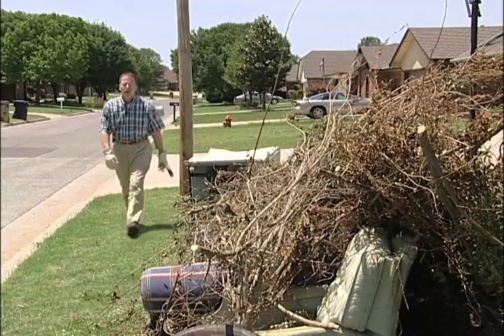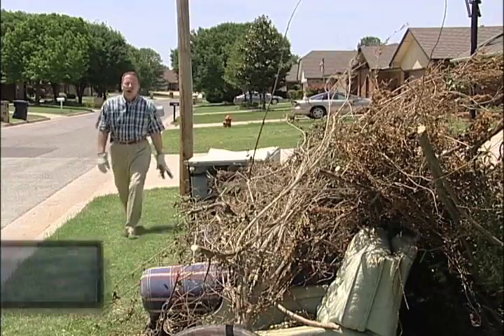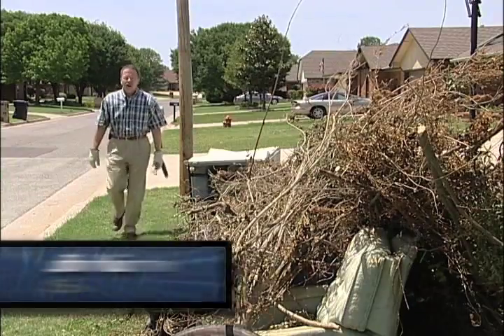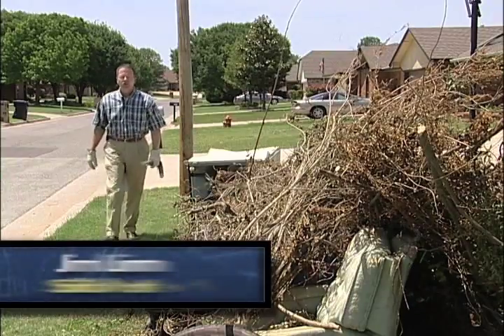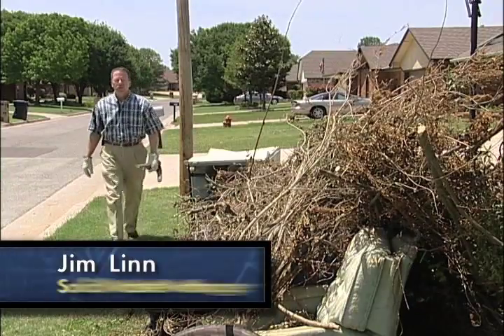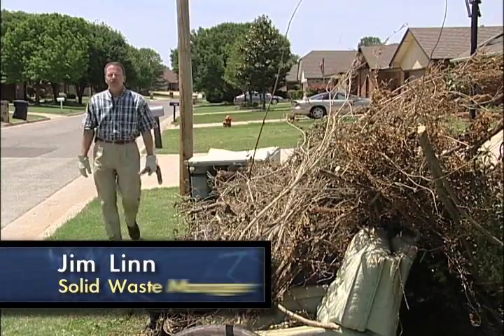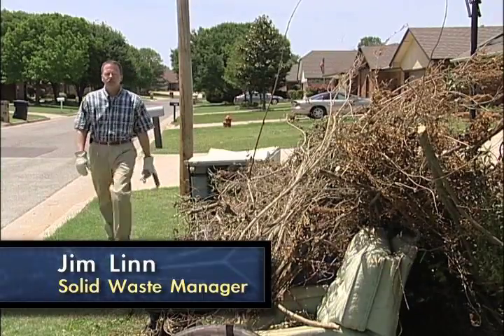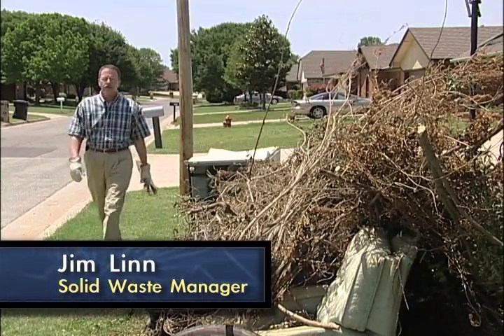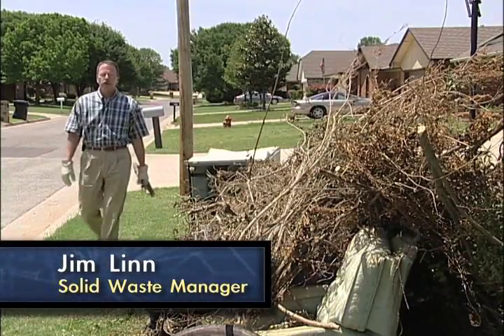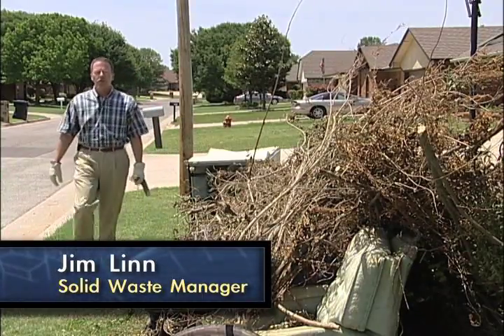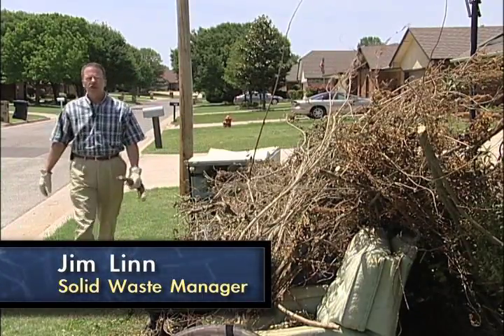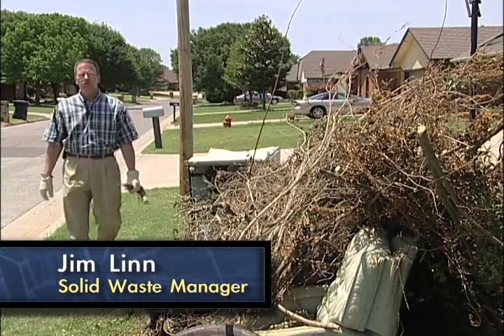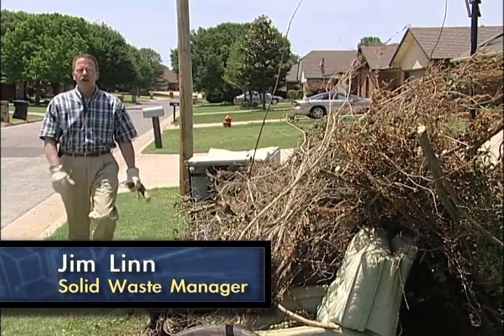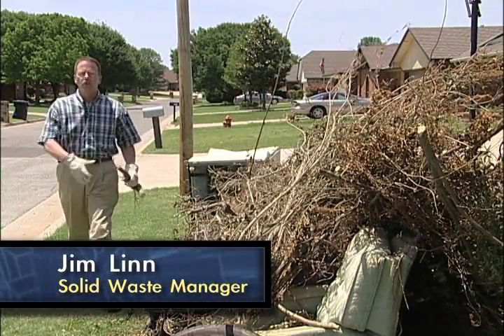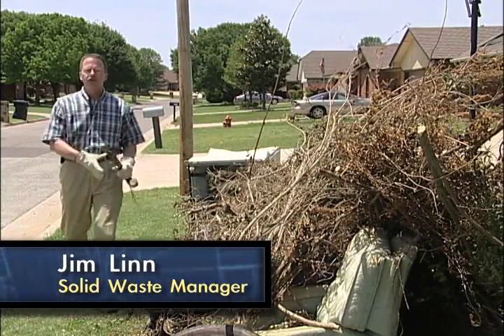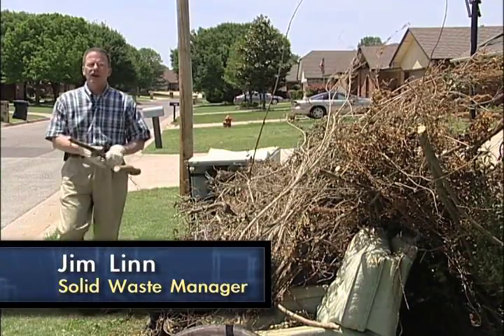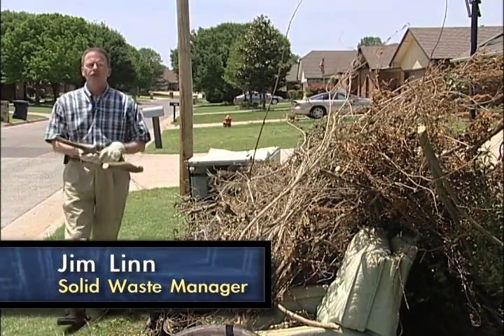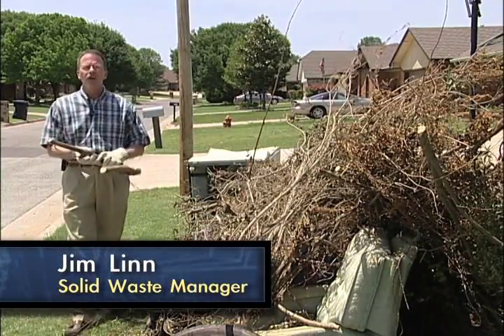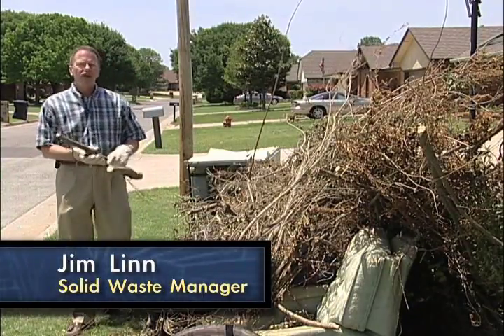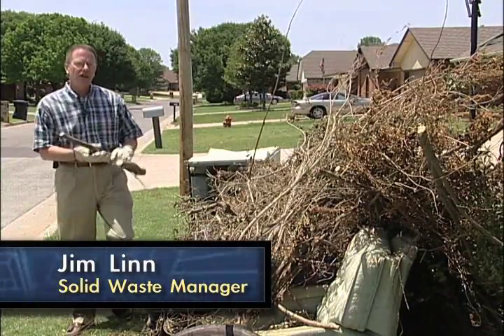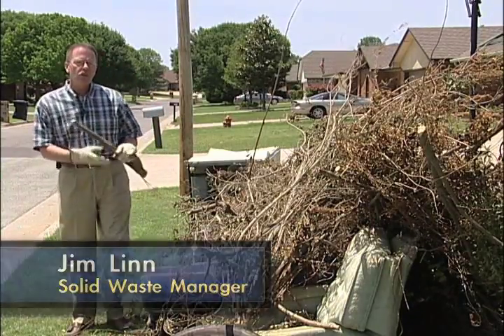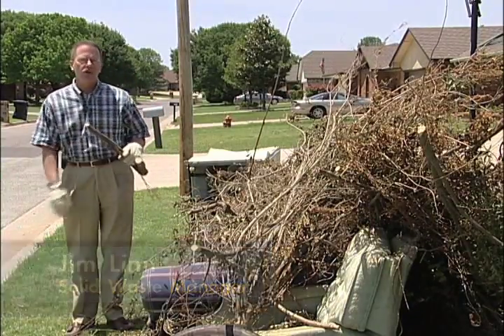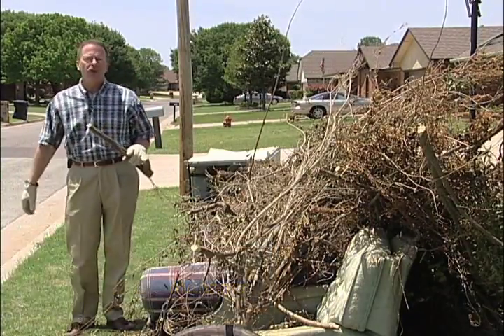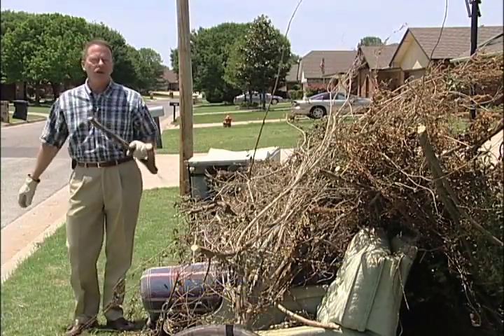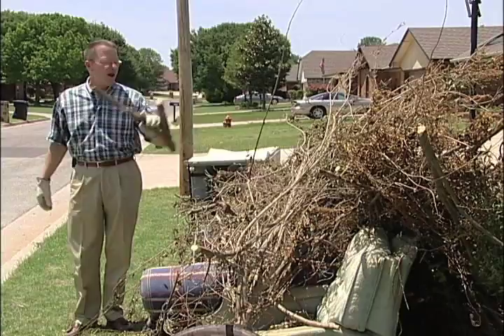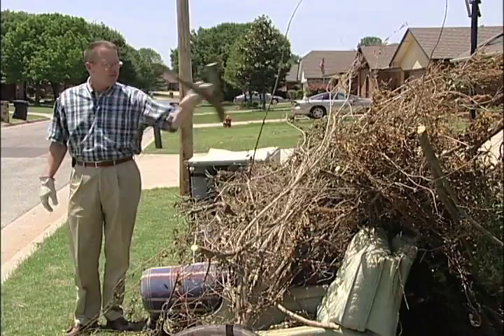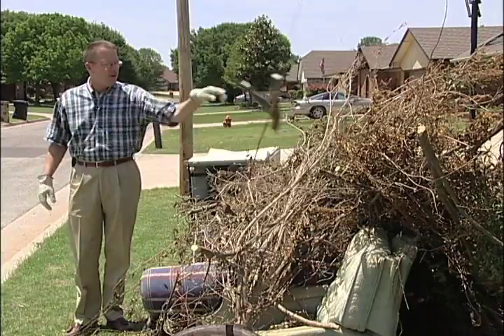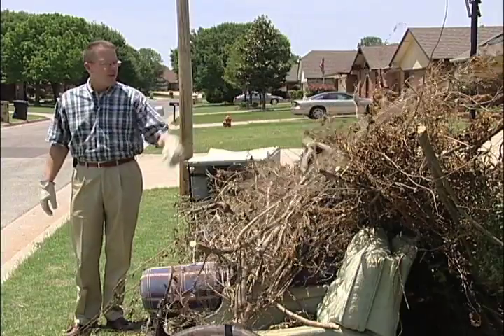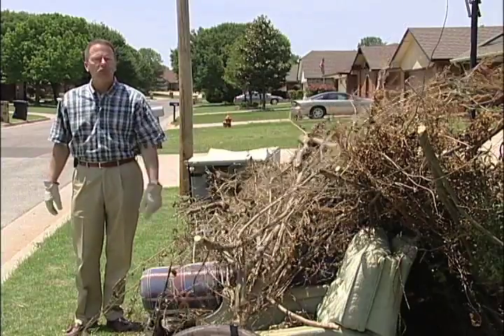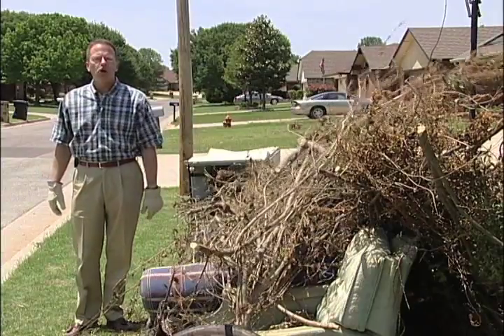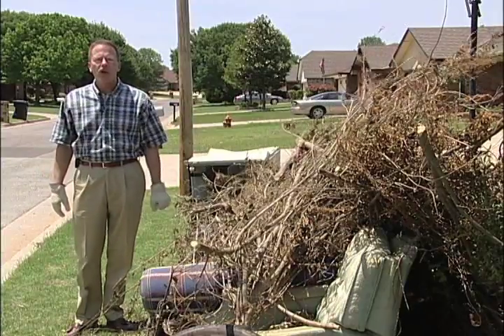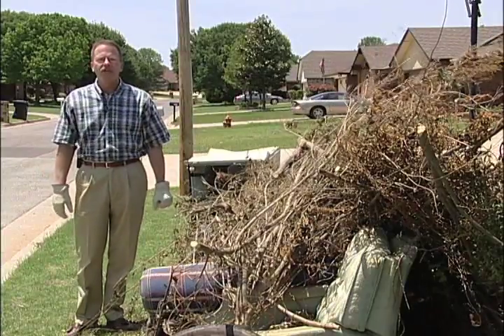Hi, I'm Jim Lynn, the City of Oklahoma City Solid Waste Manager. Today we're here to talk about bulk waste.